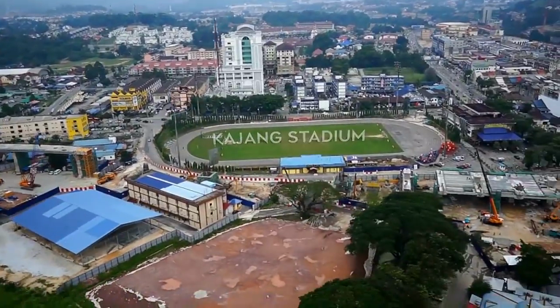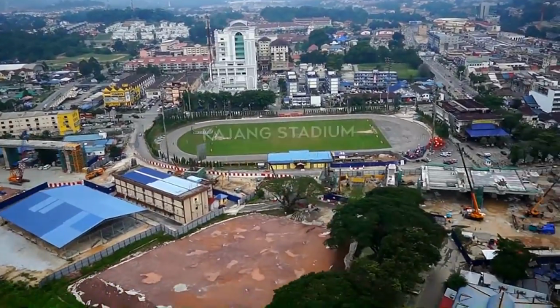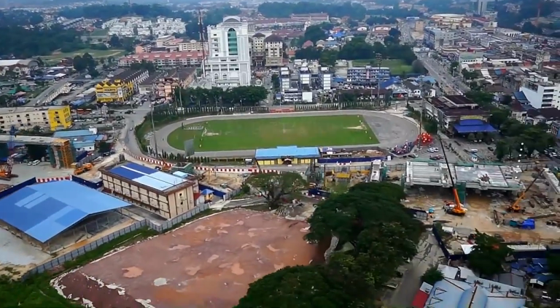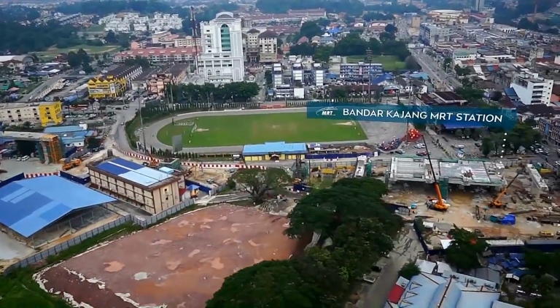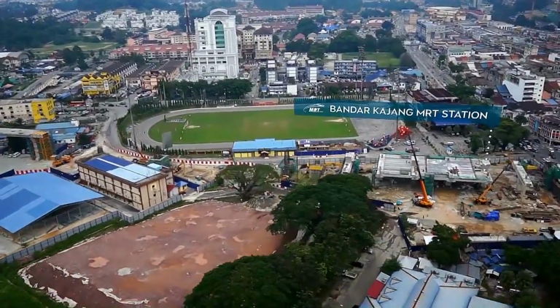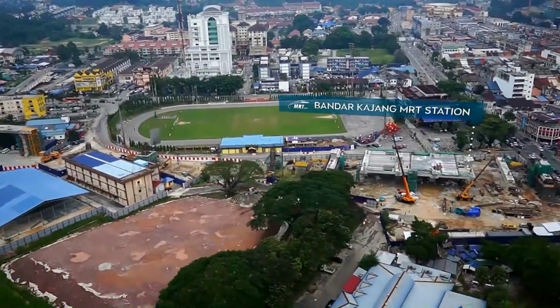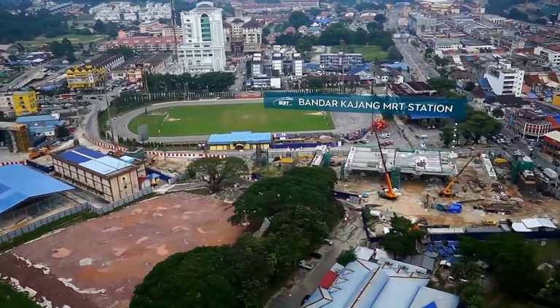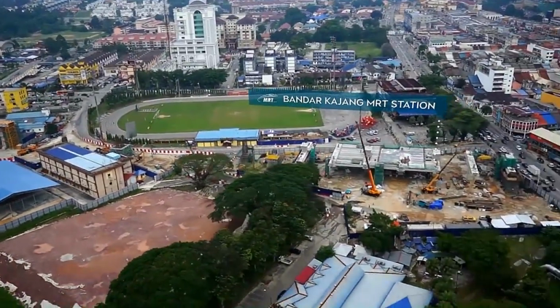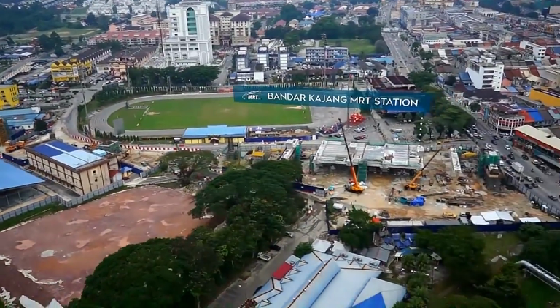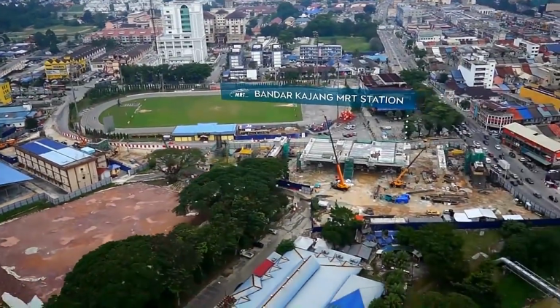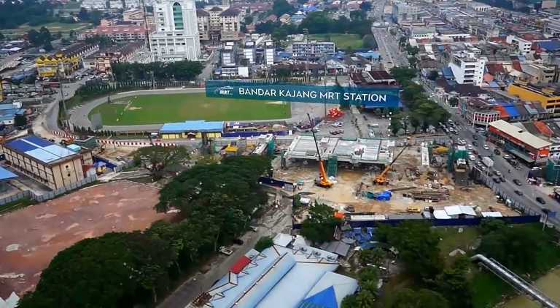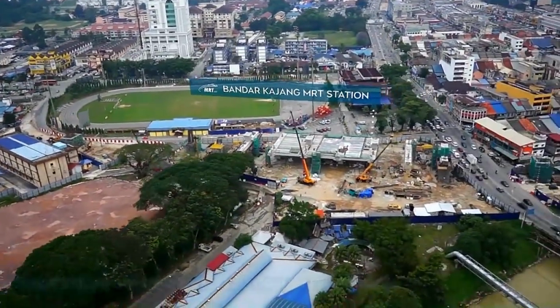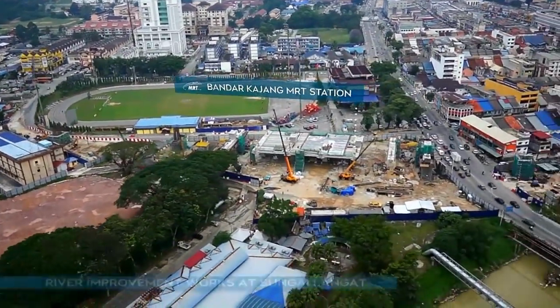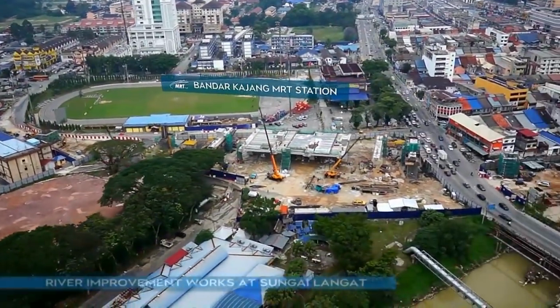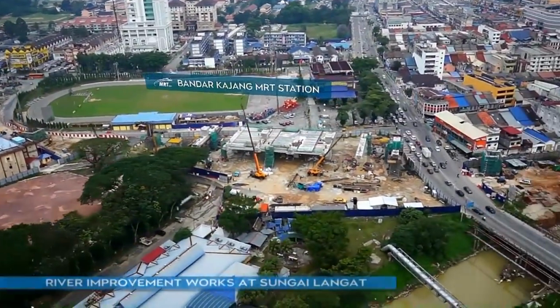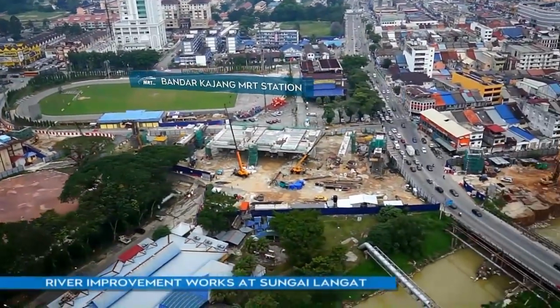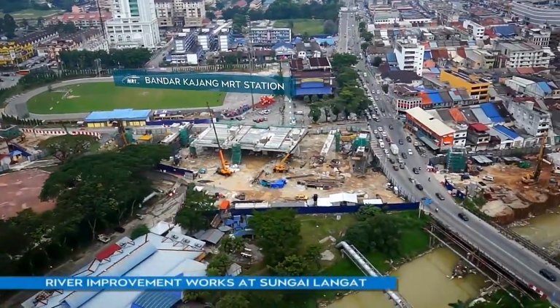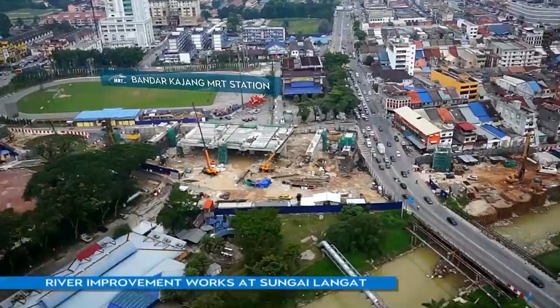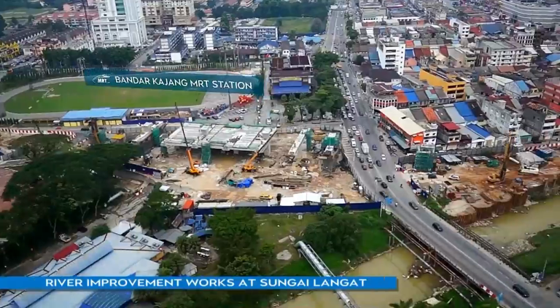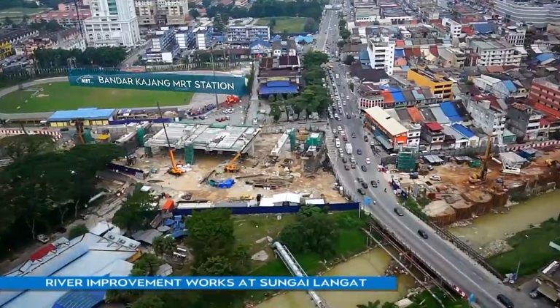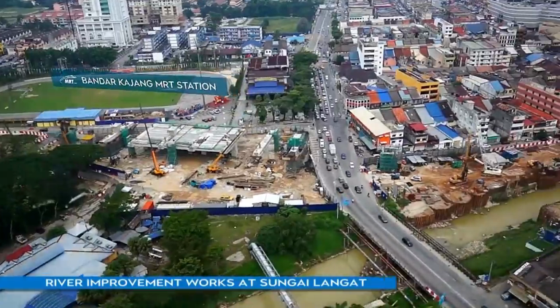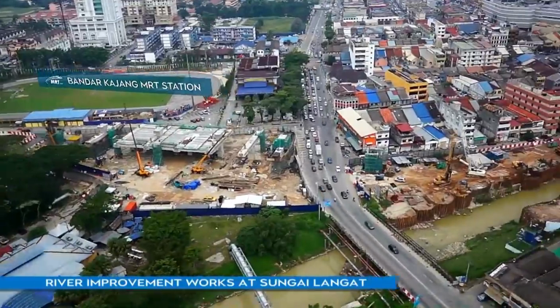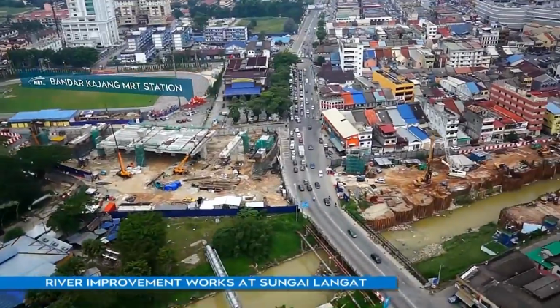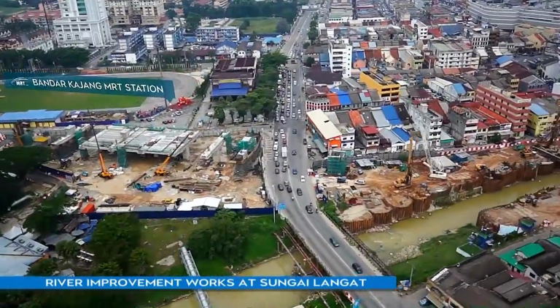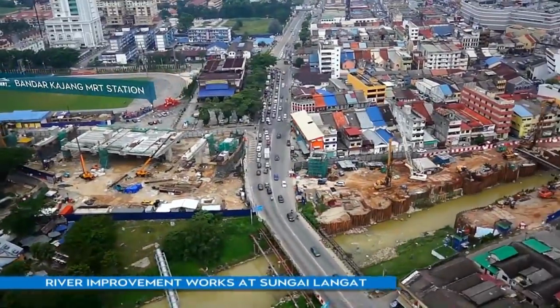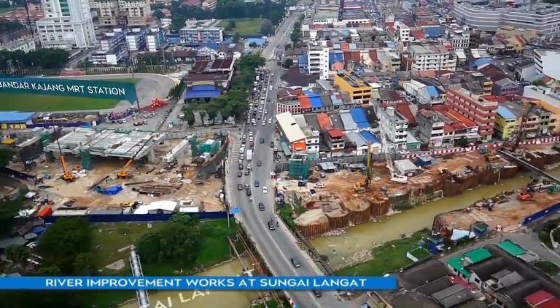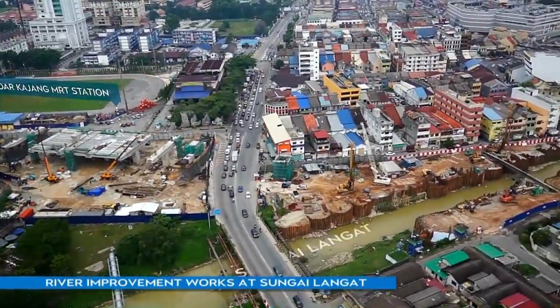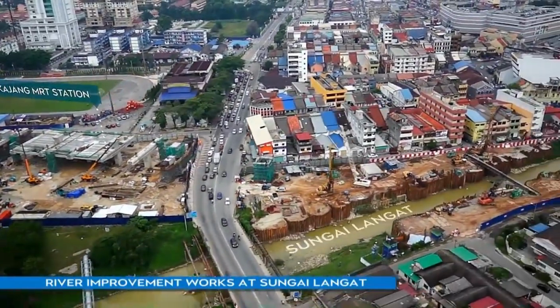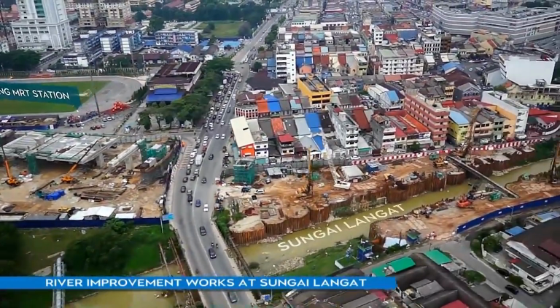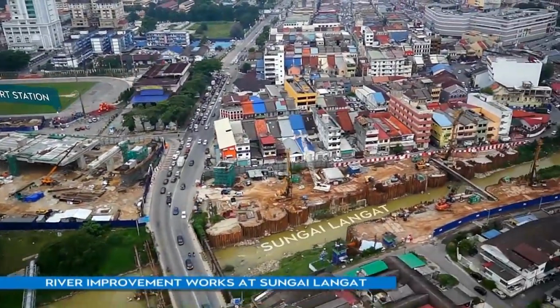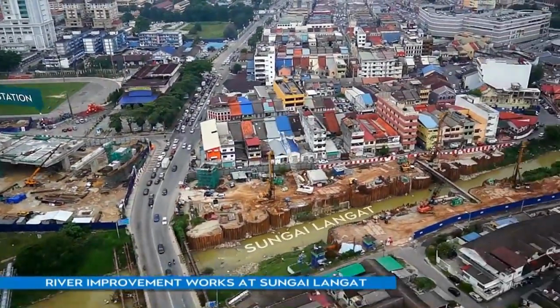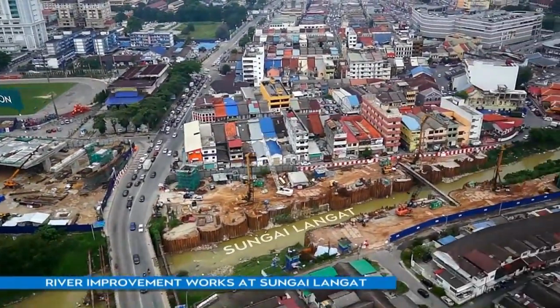As part of the Environmental Management Program, ongoing river improvement works are being implemented at Sungai Langat.